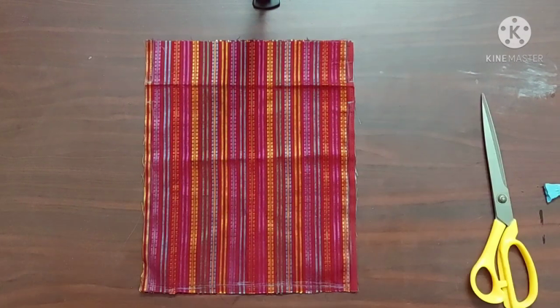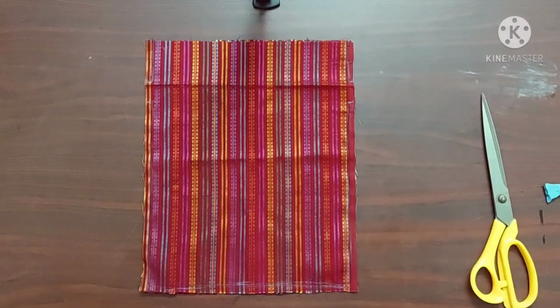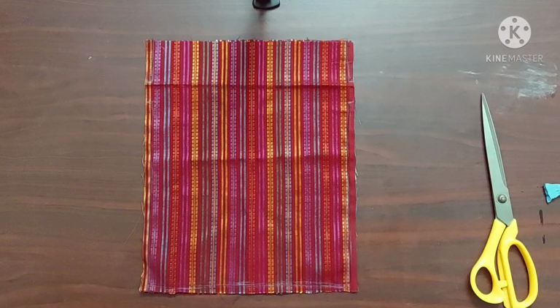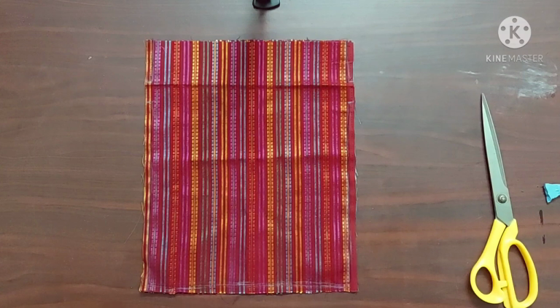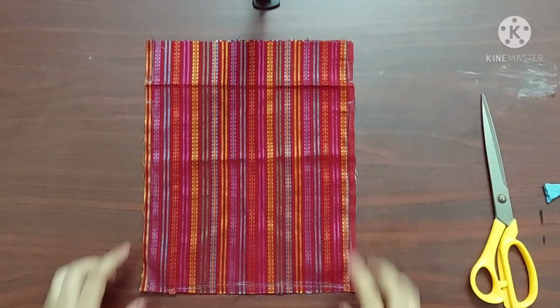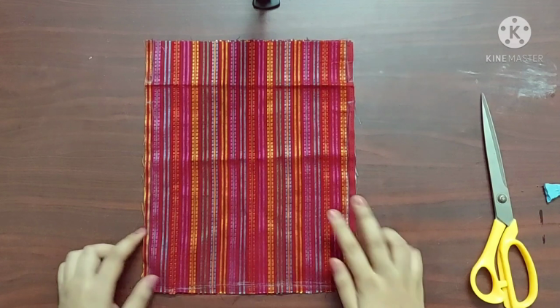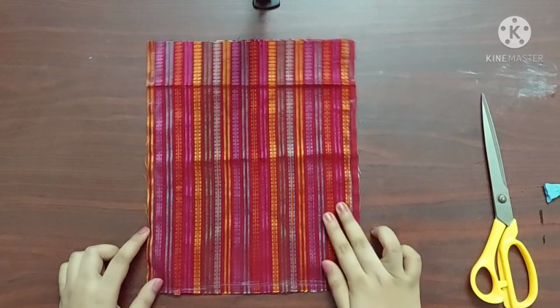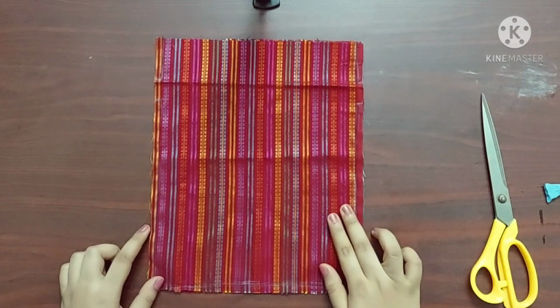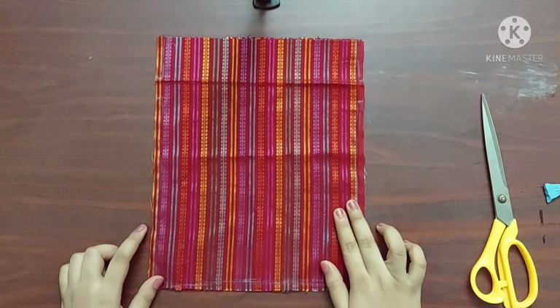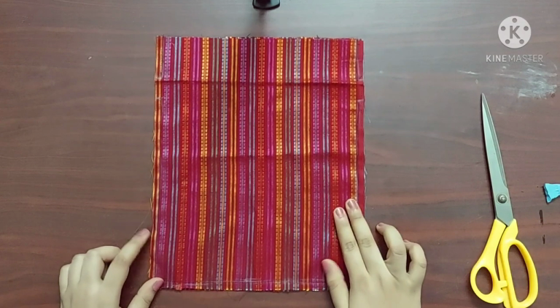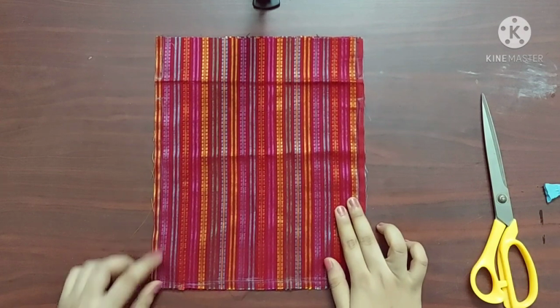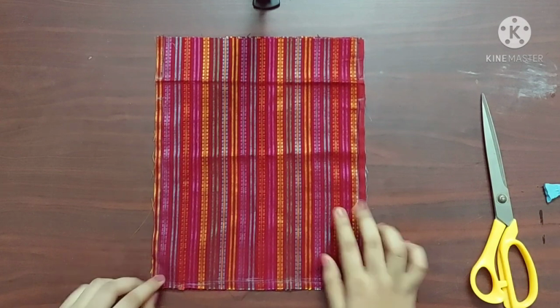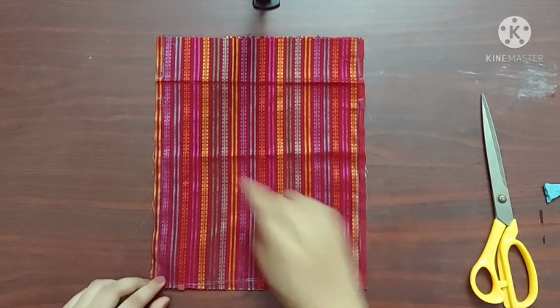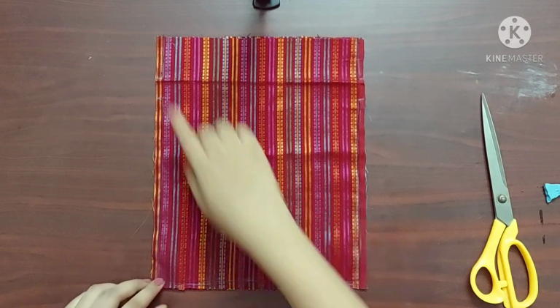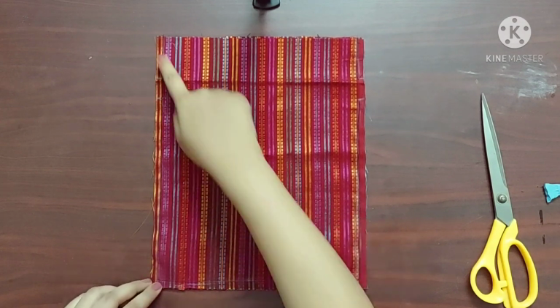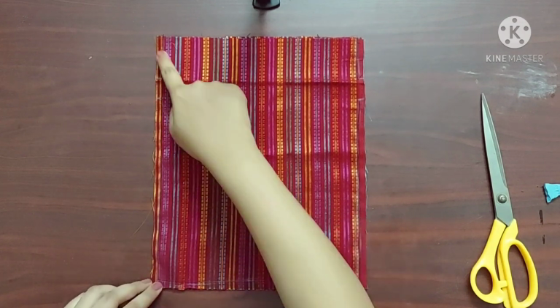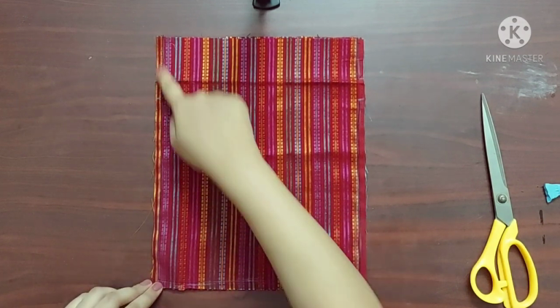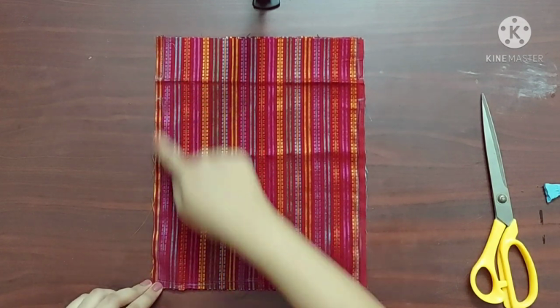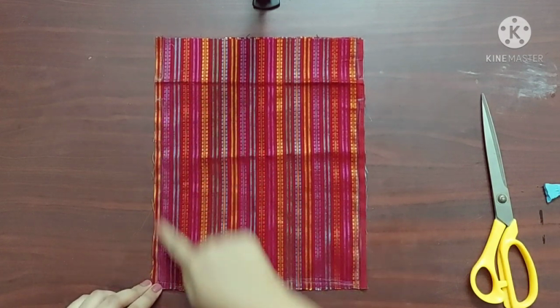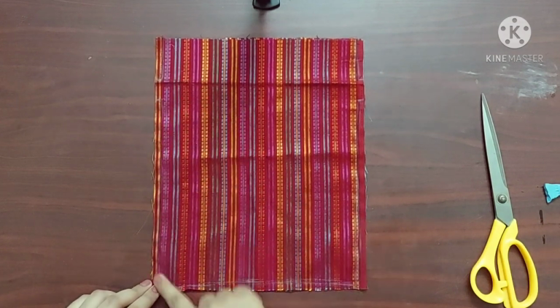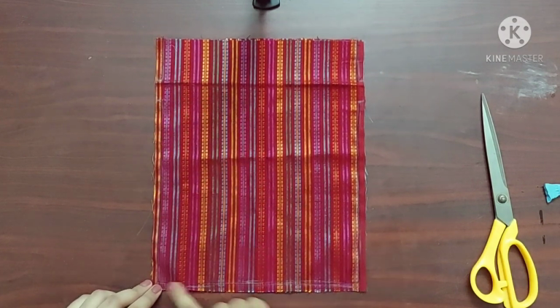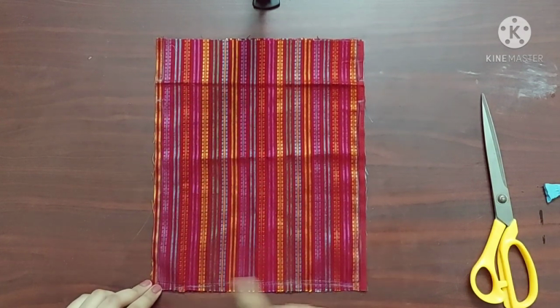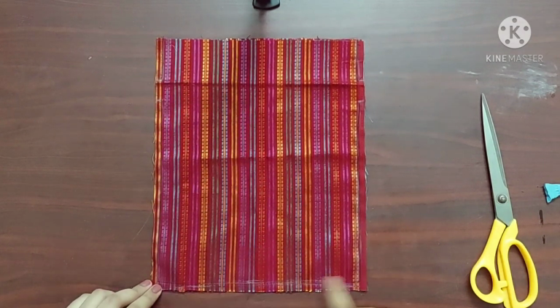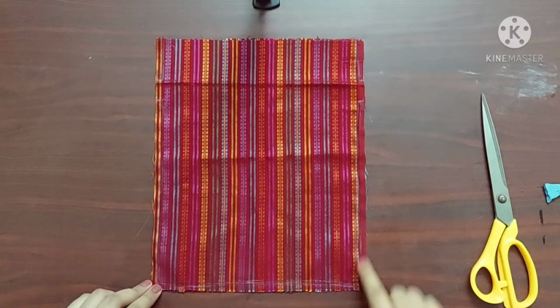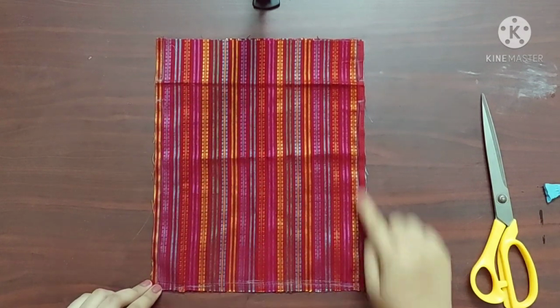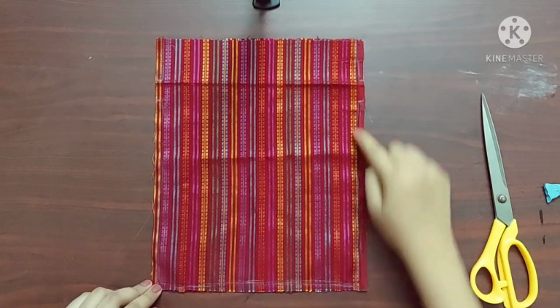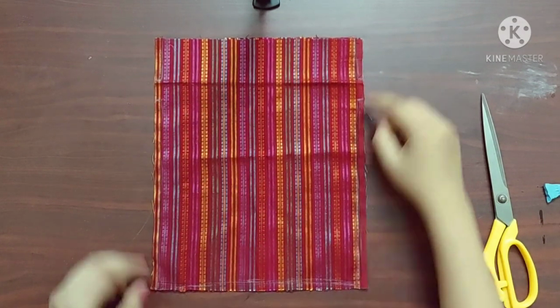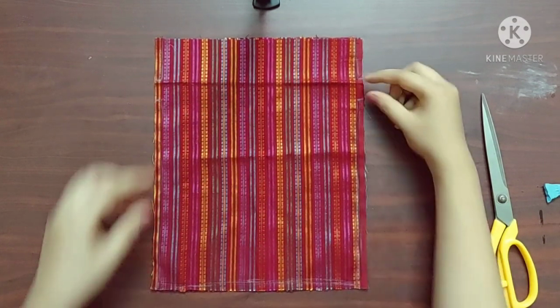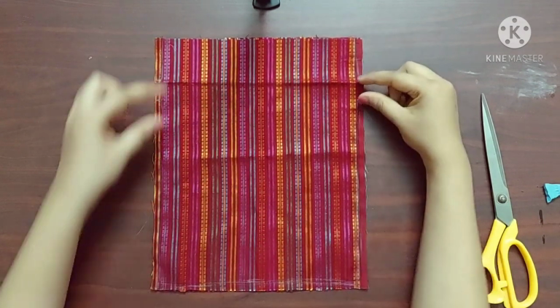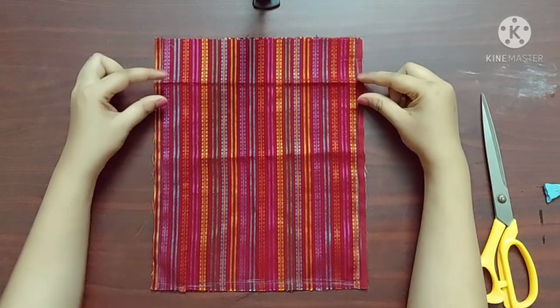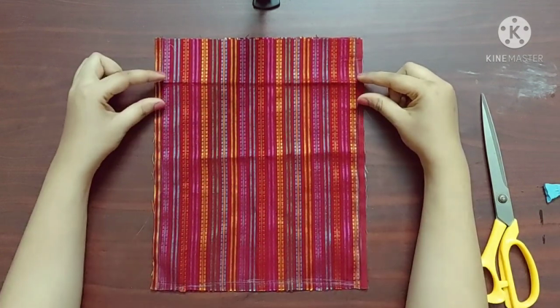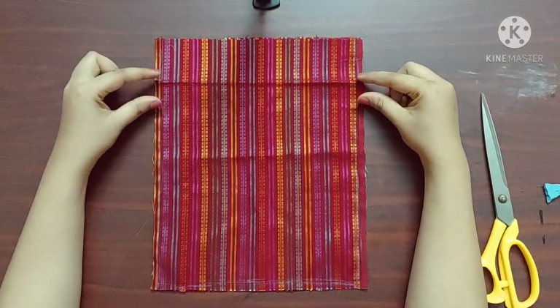Now it's done. And this space is to insert the string.